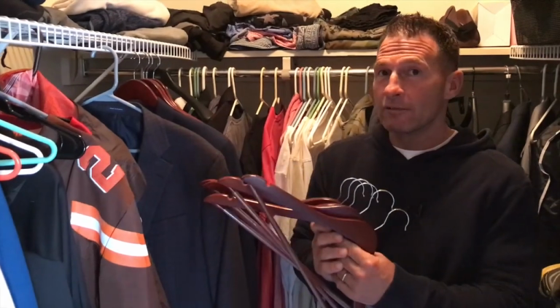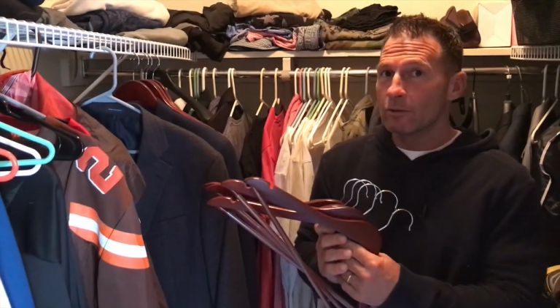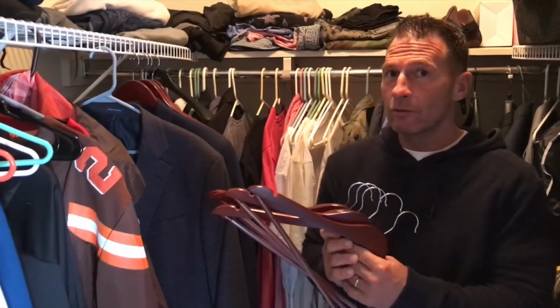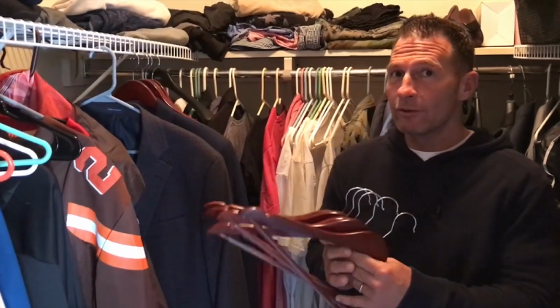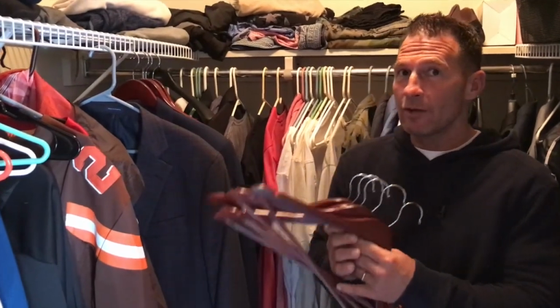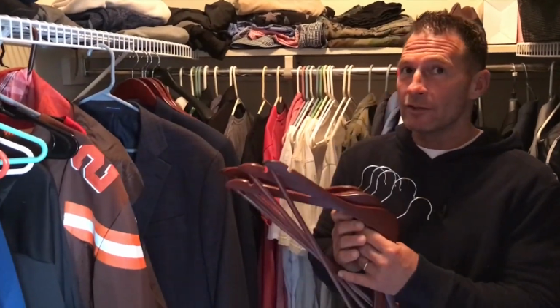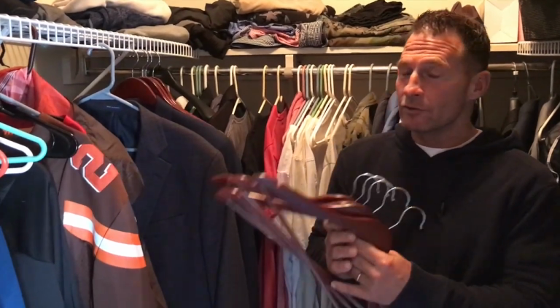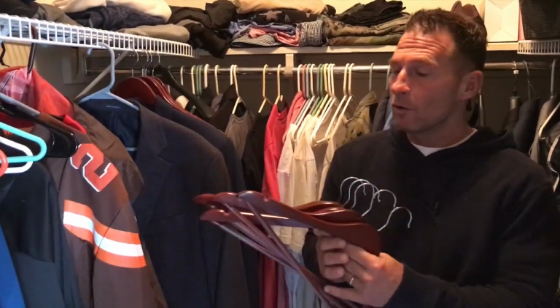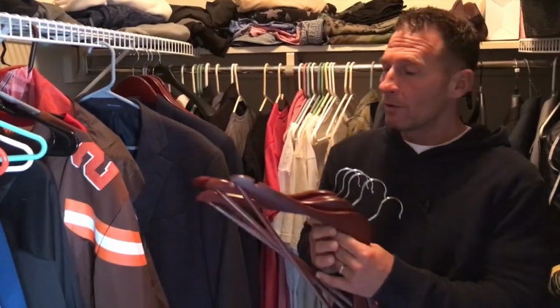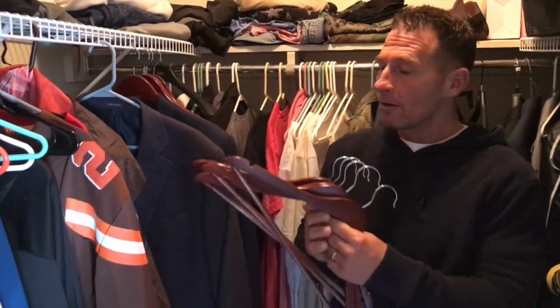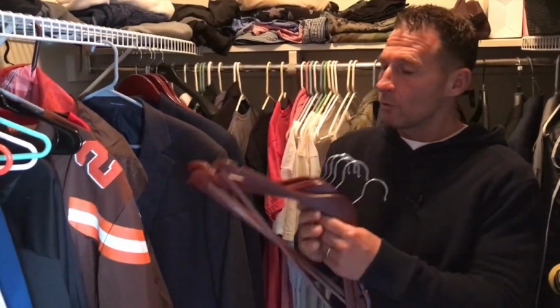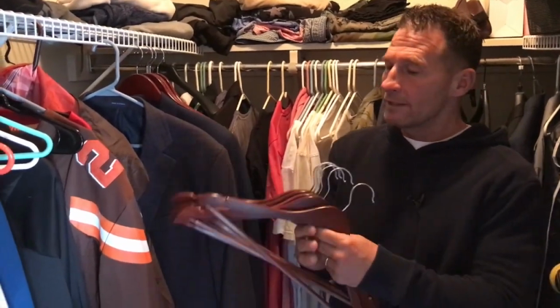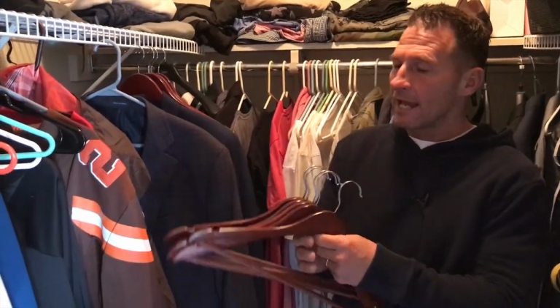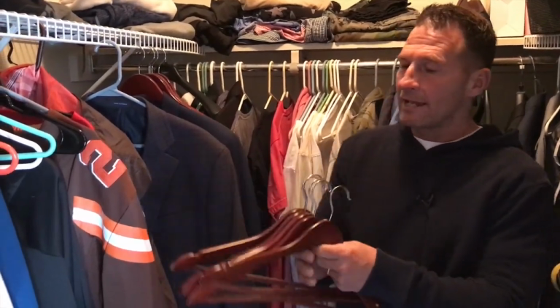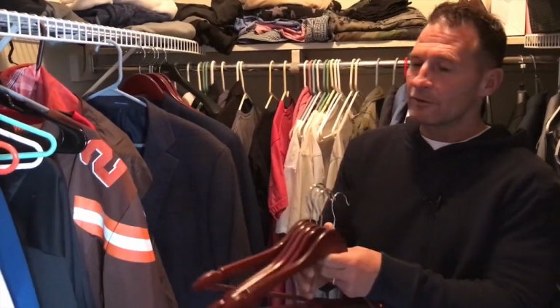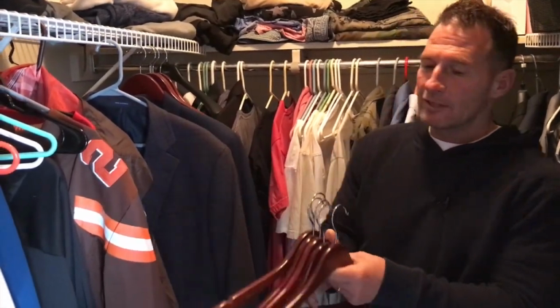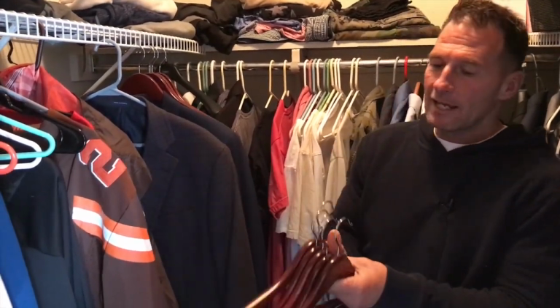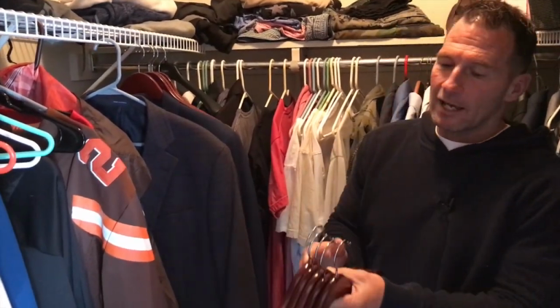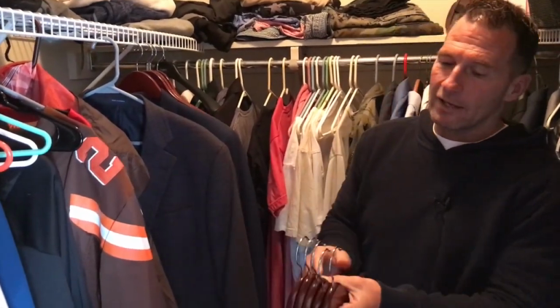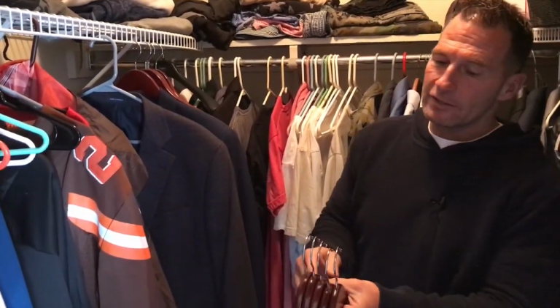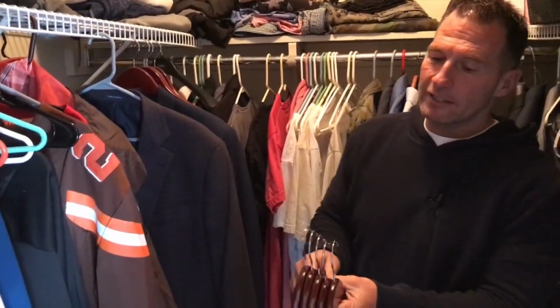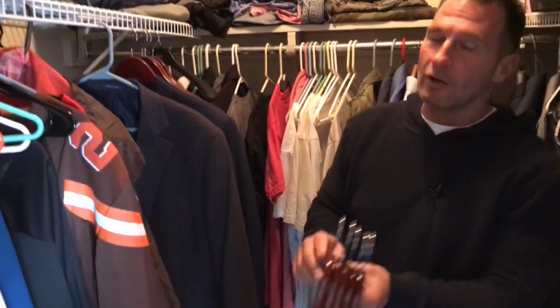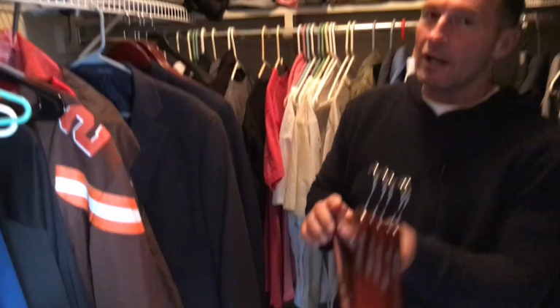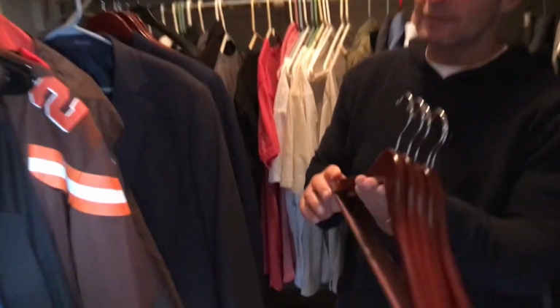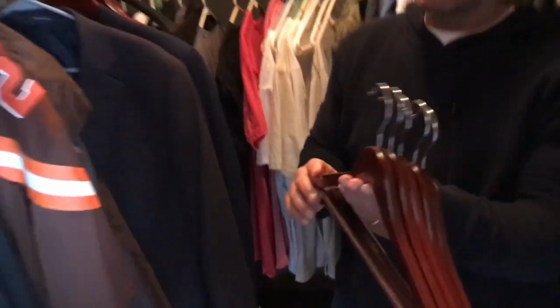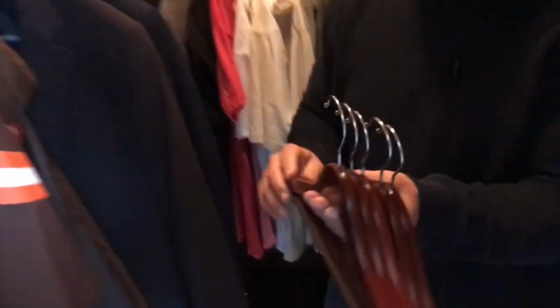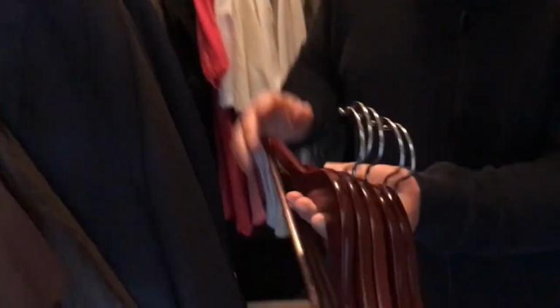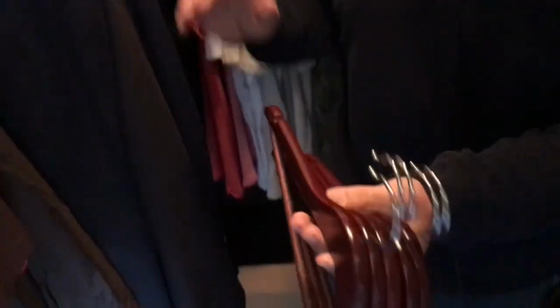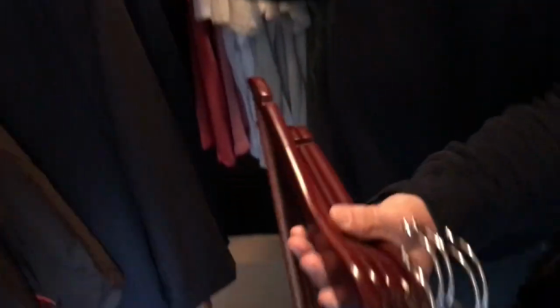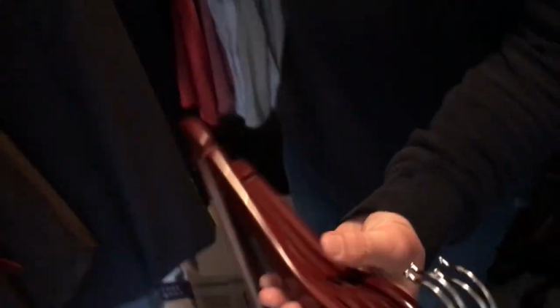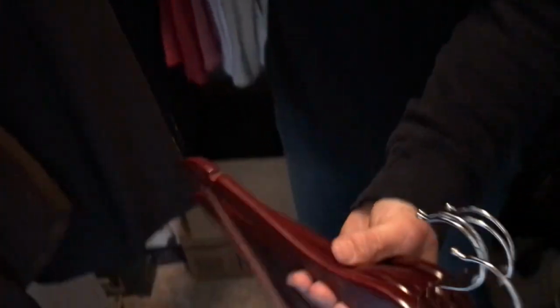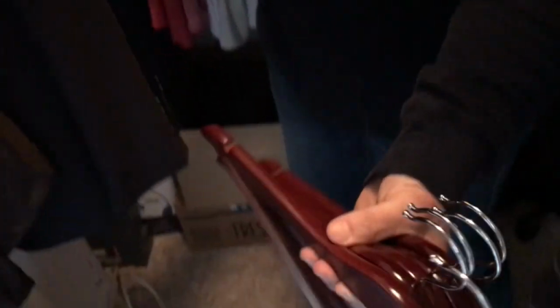I want to give you a quick review on the Zober wooden hangers. These things are awesome. I'm going to show you the difference.